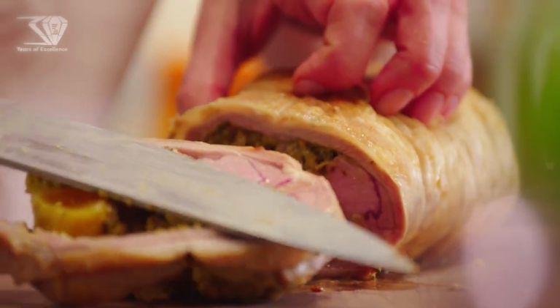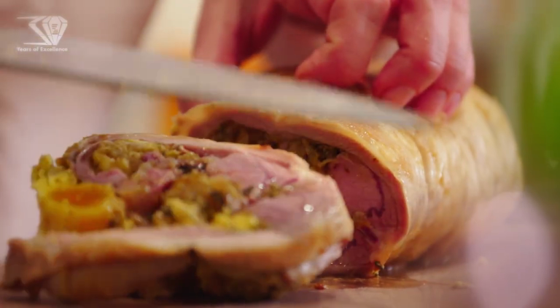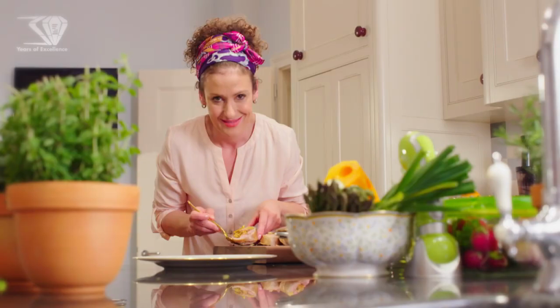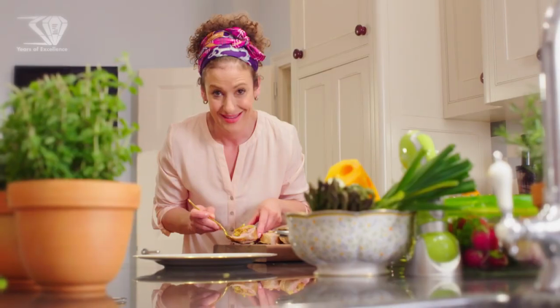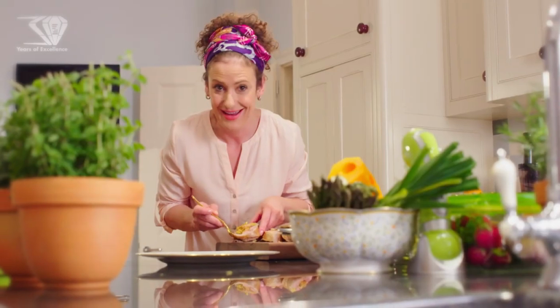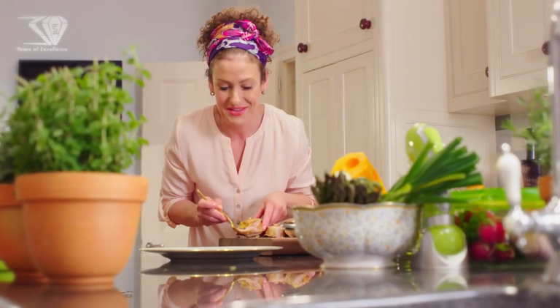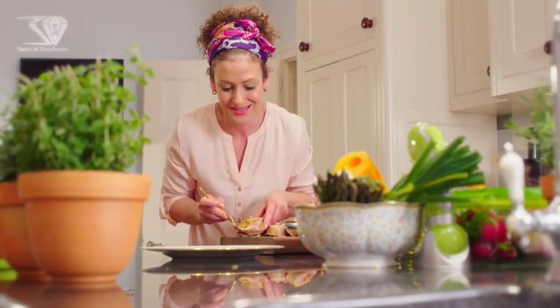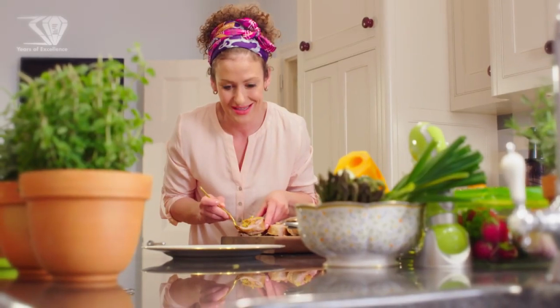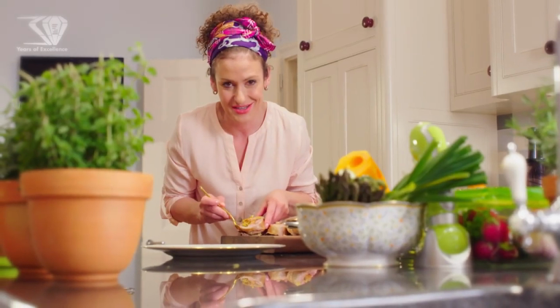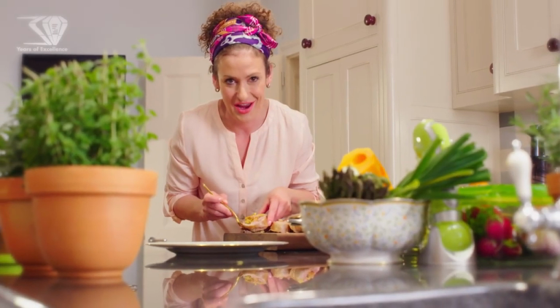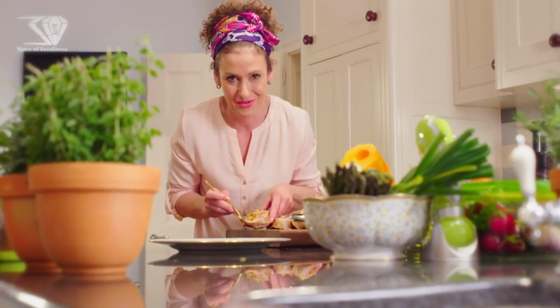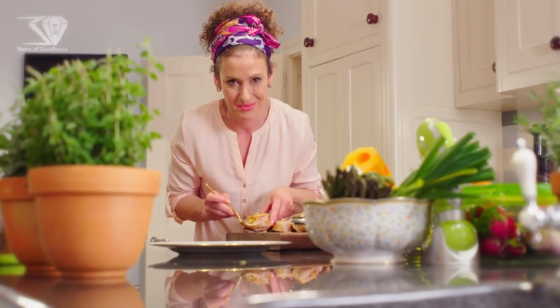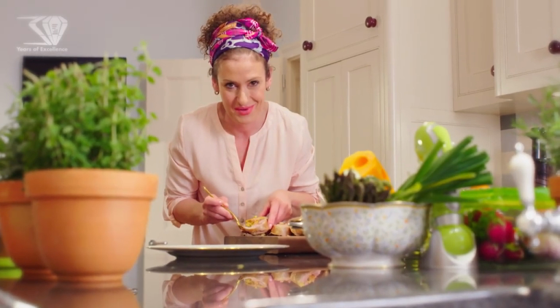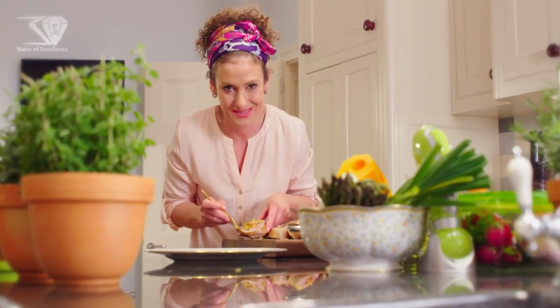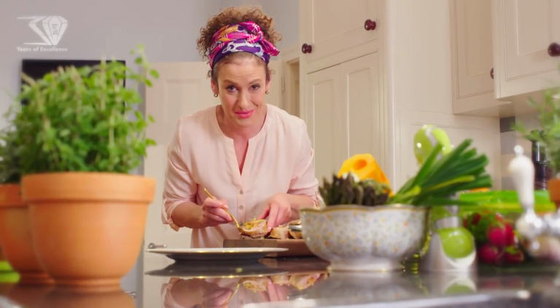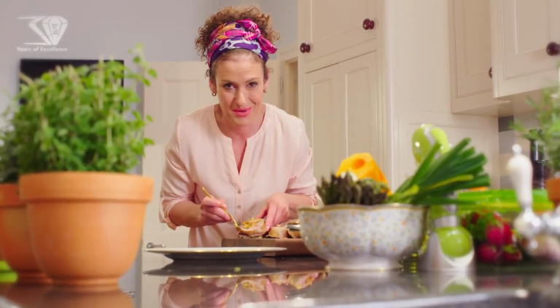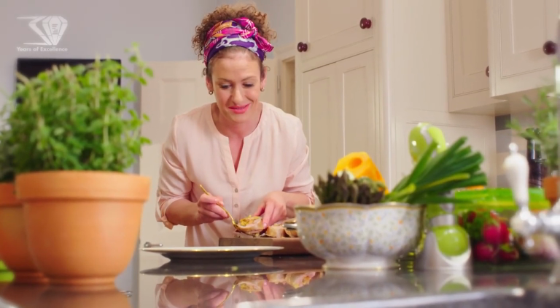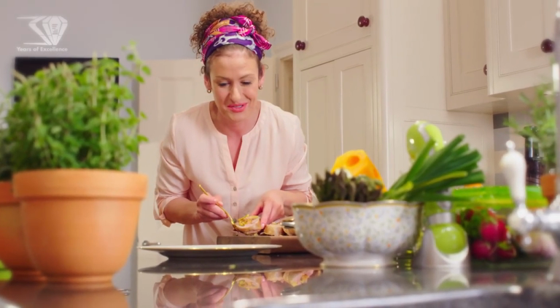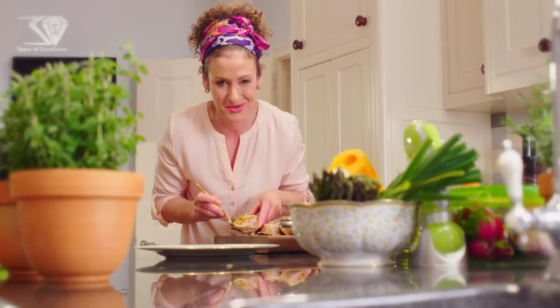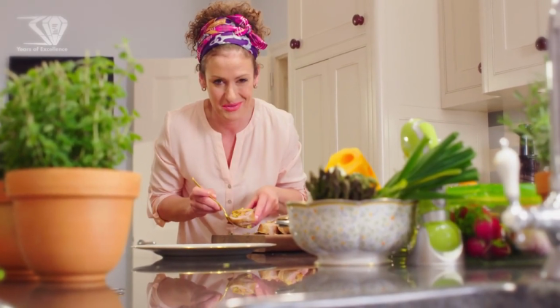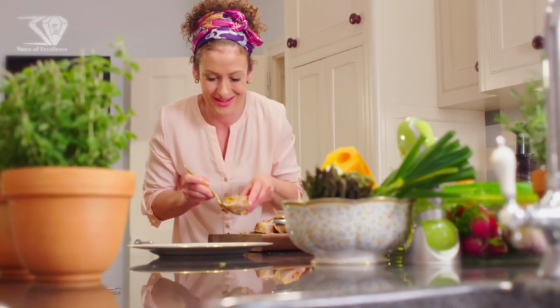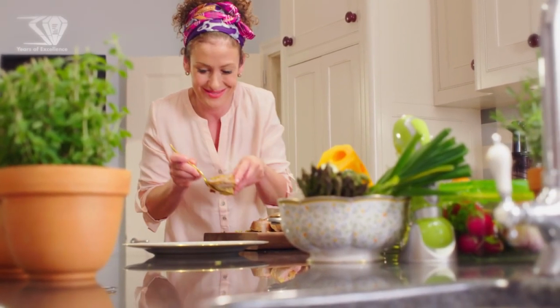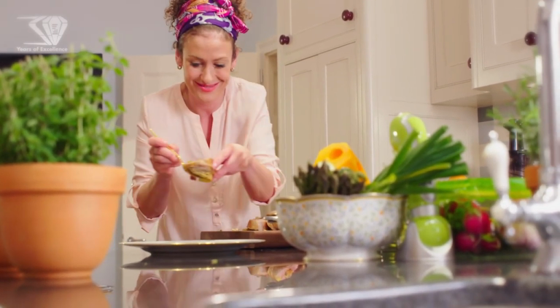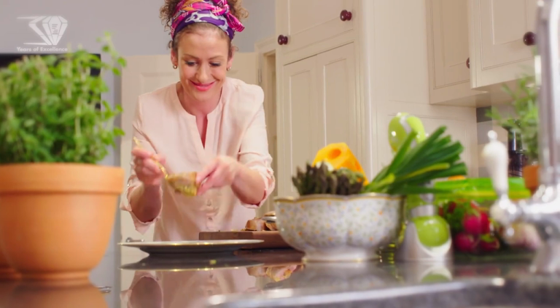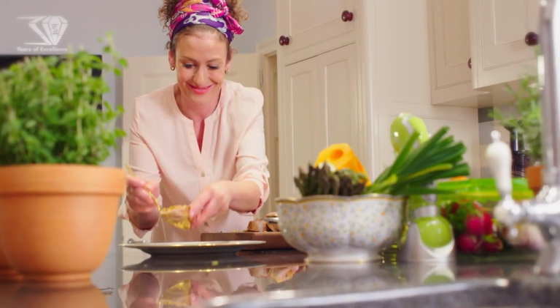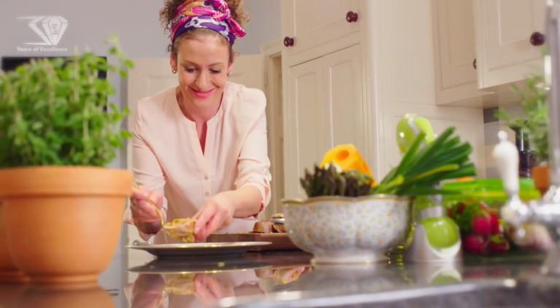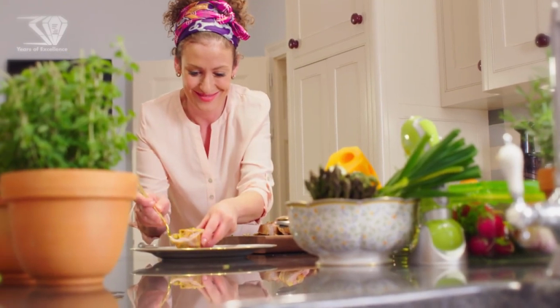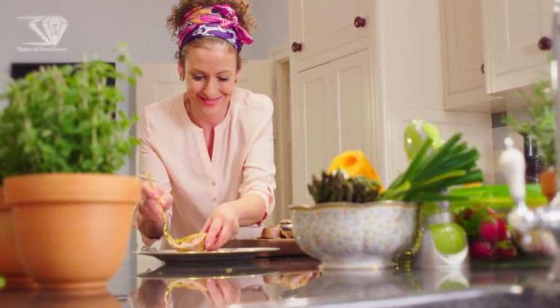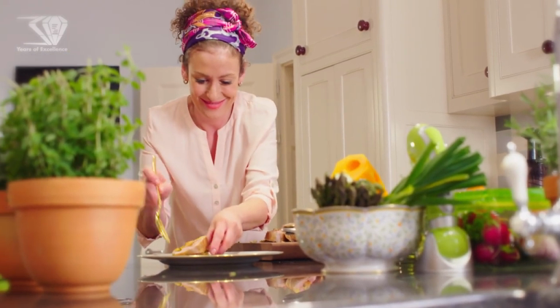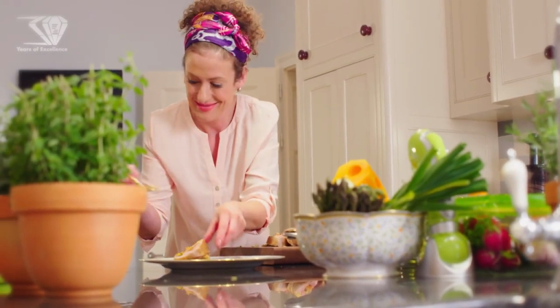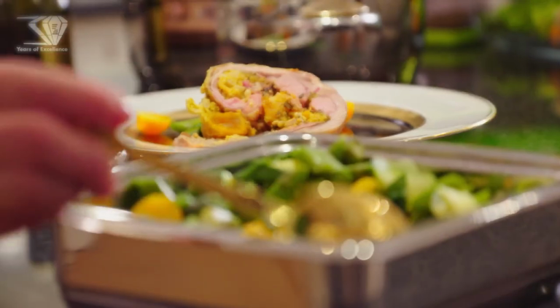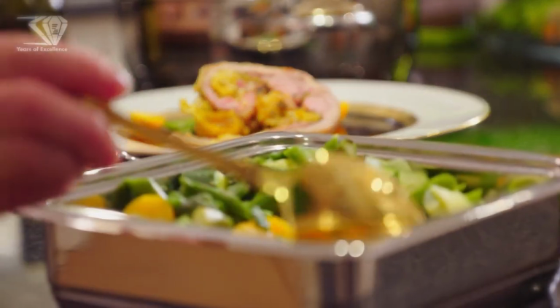The healthiest Easter ever by Zepter Masterpiece Cookware. We got the best out.